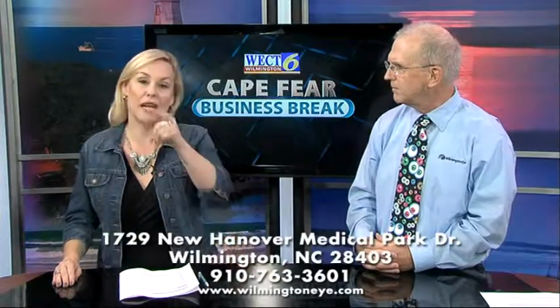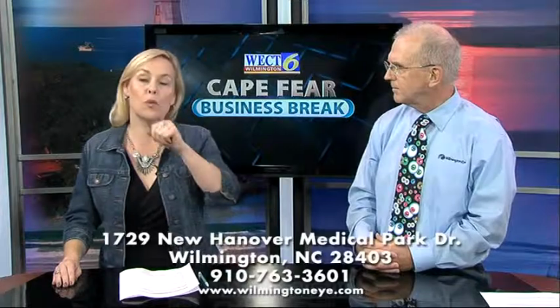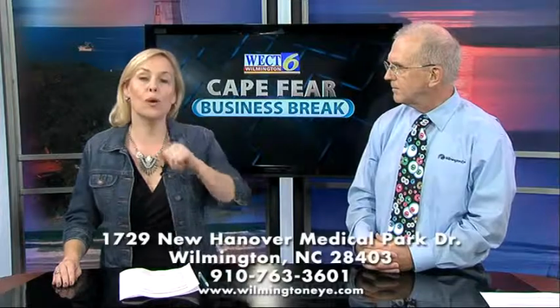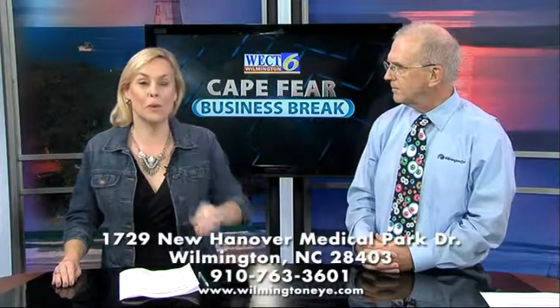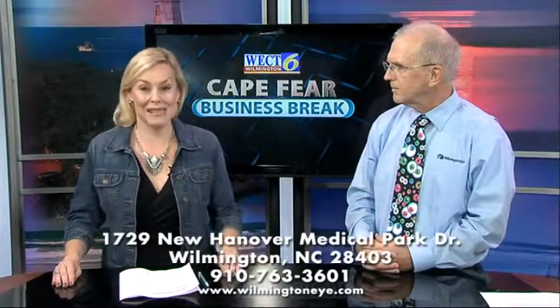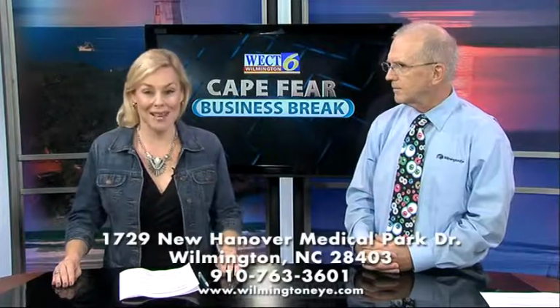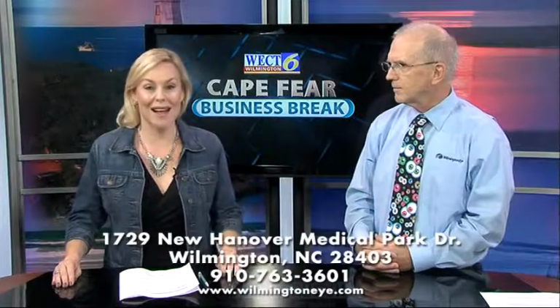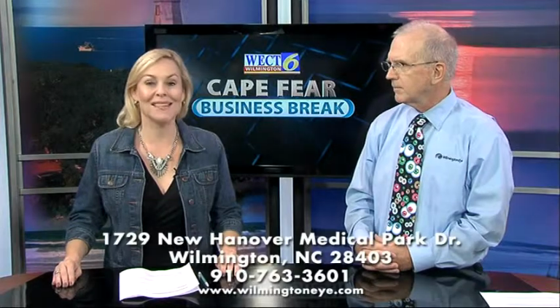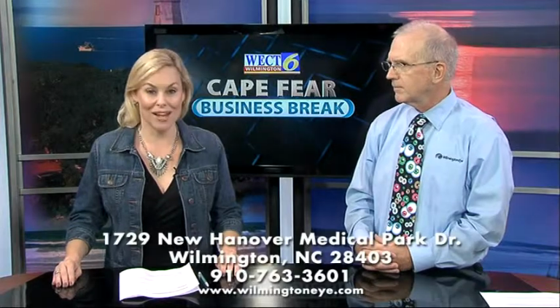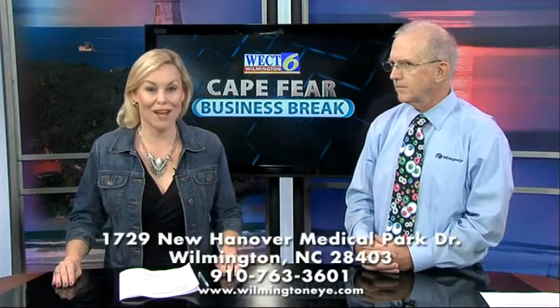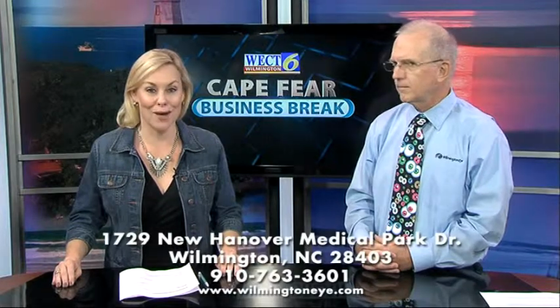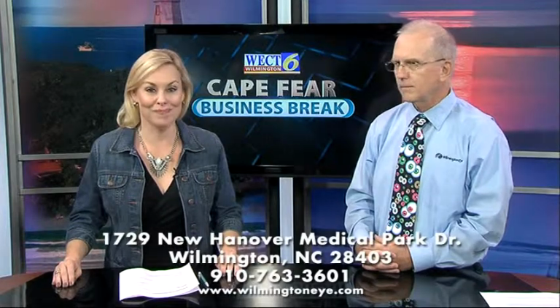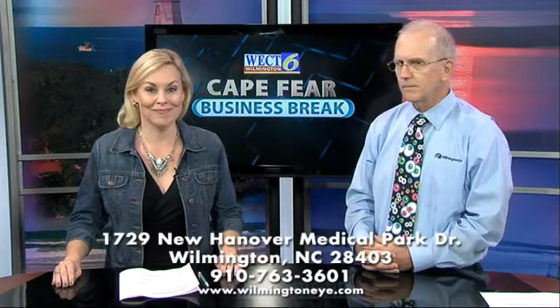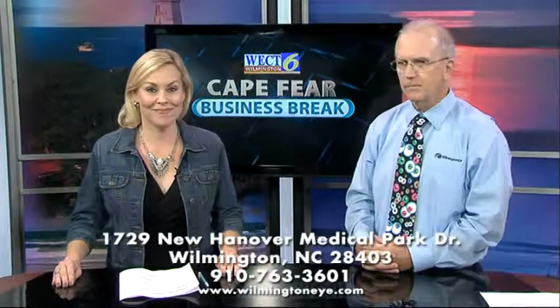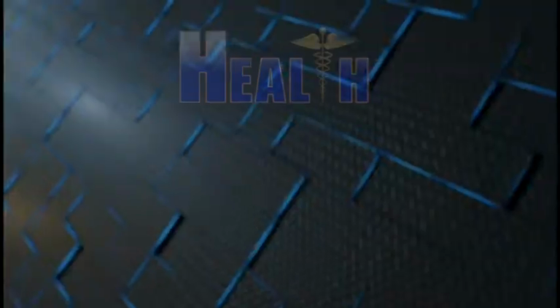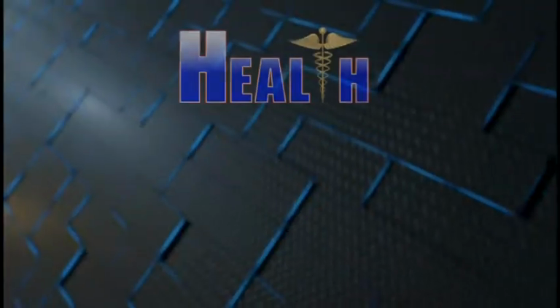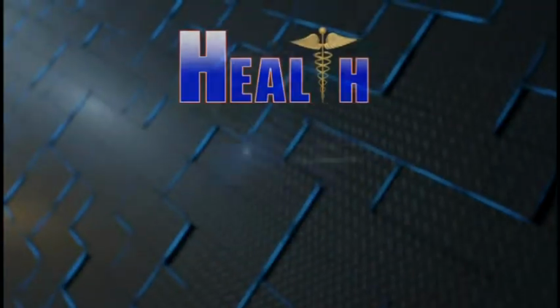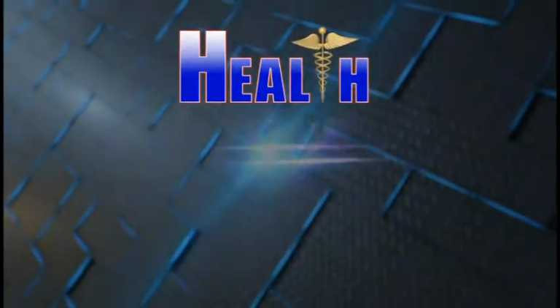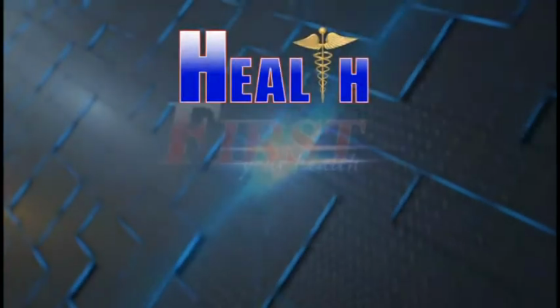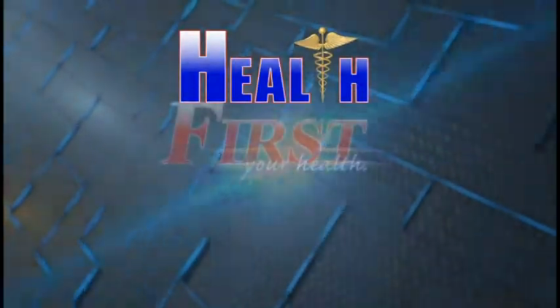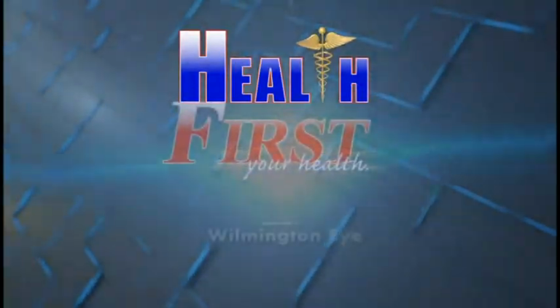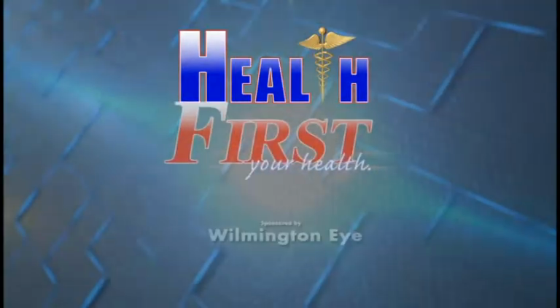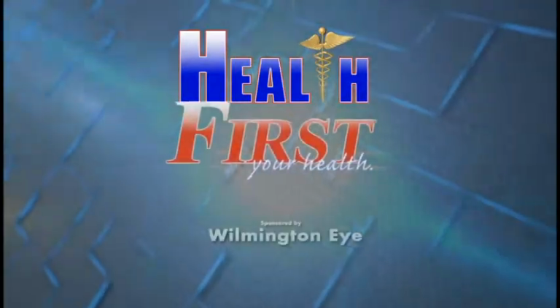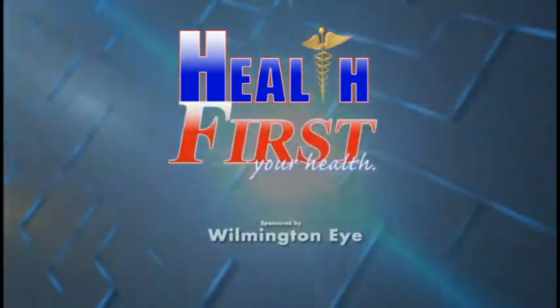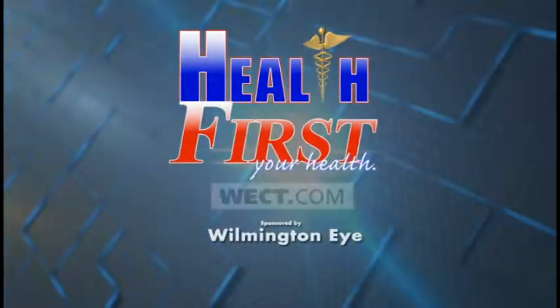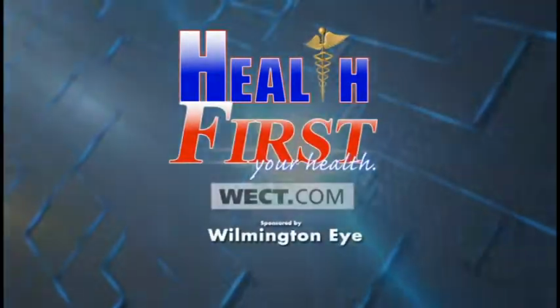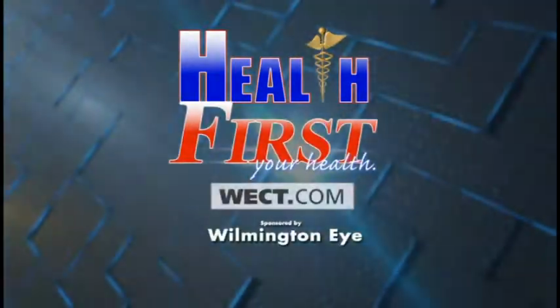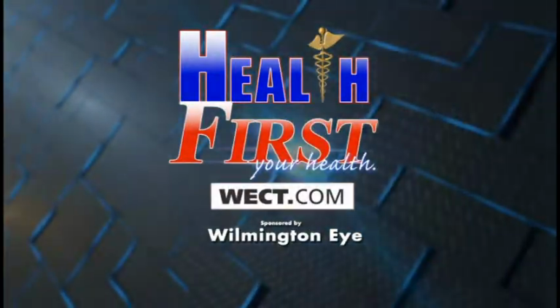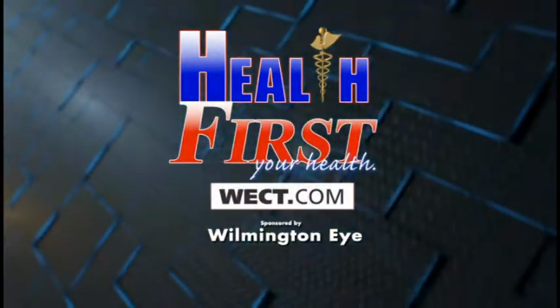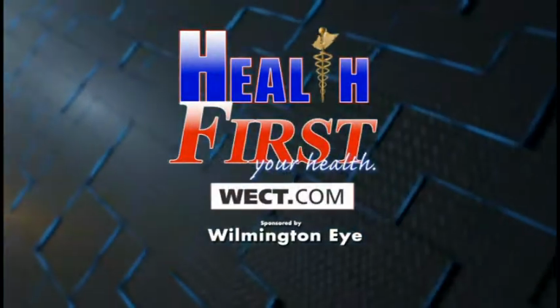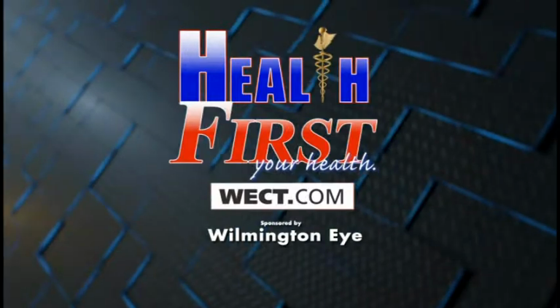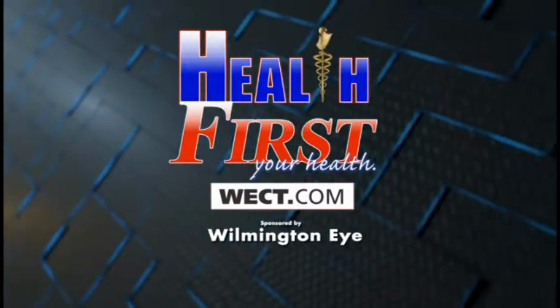Find out more at WilmingtonI.com. For more details, go to Health First on WECT.com.